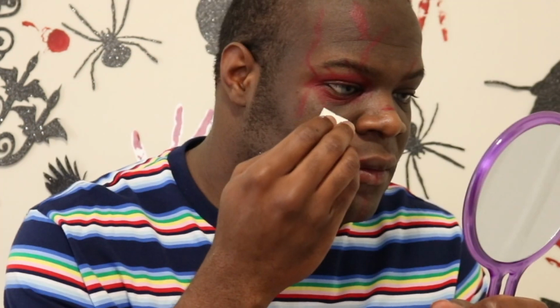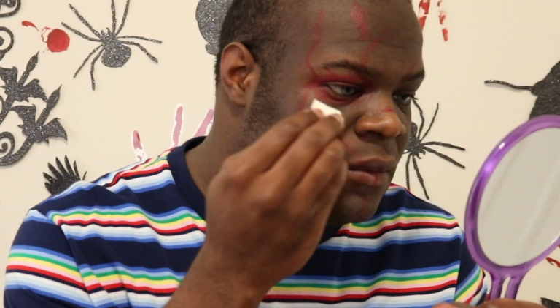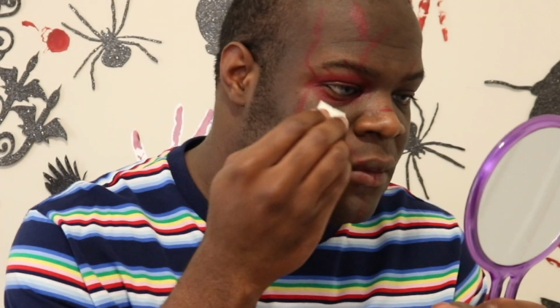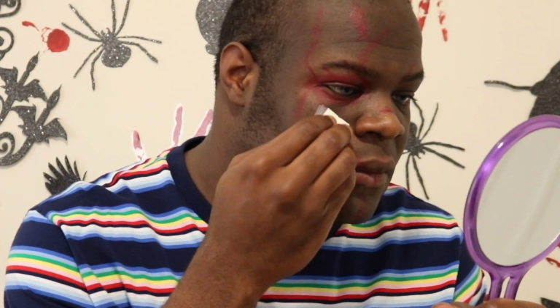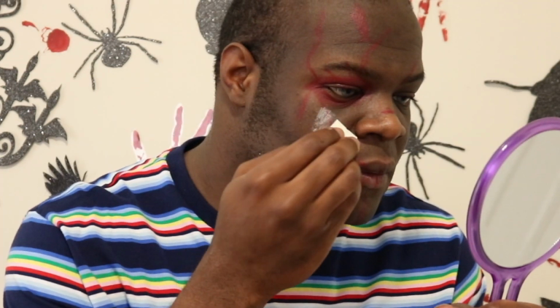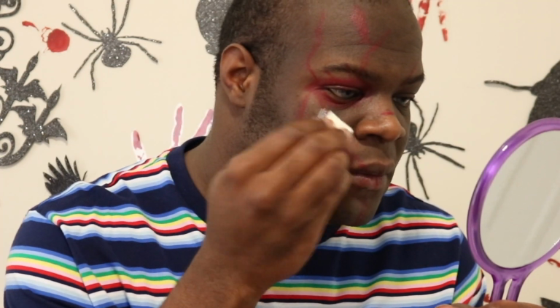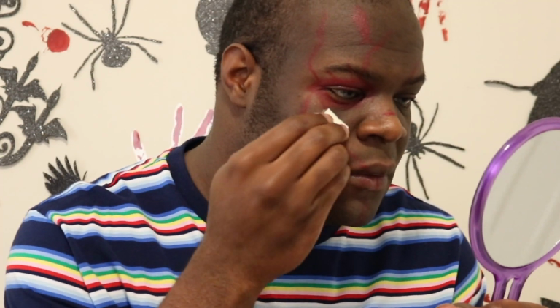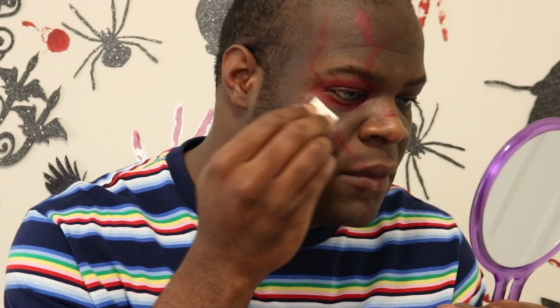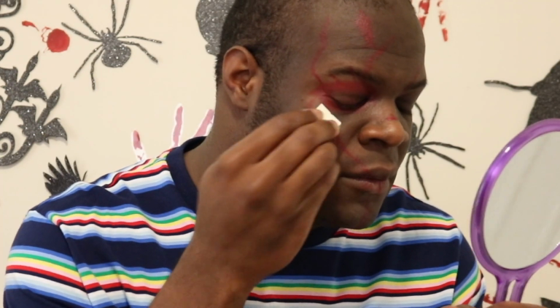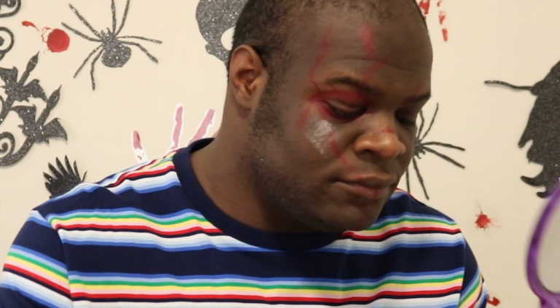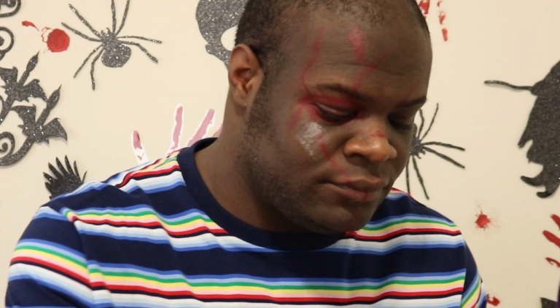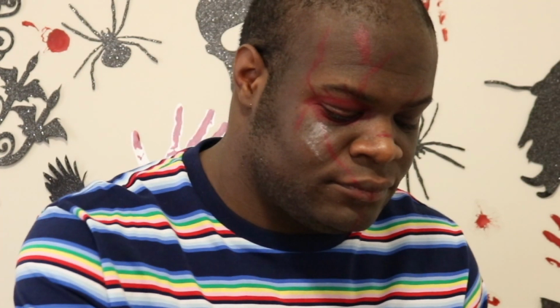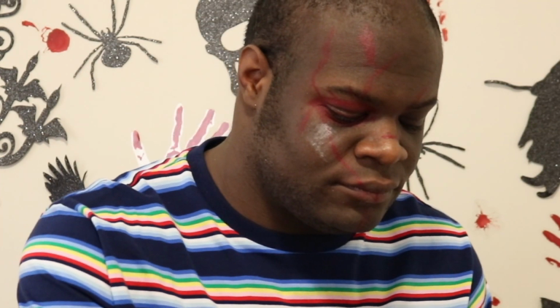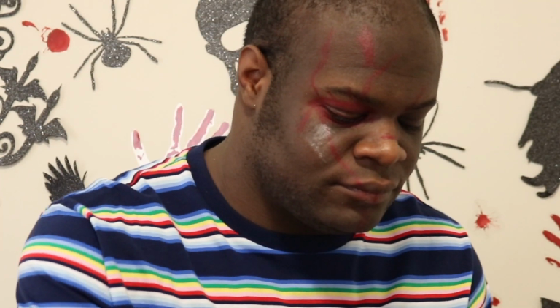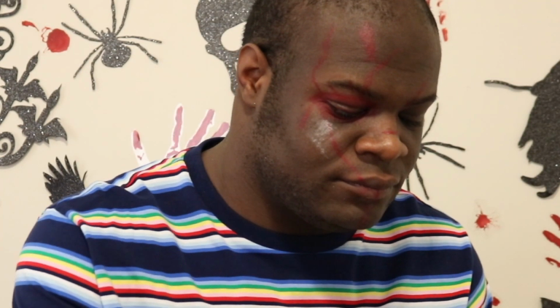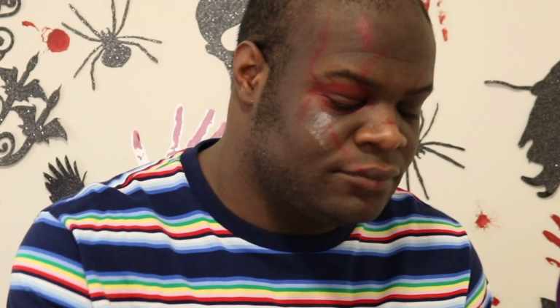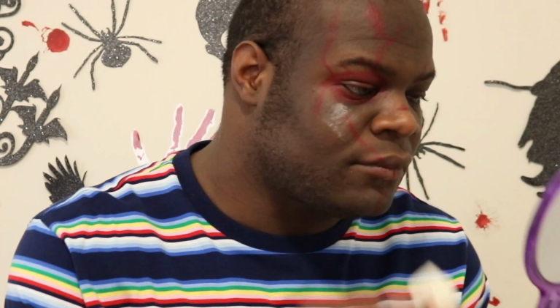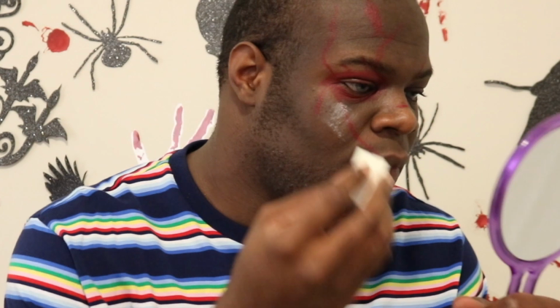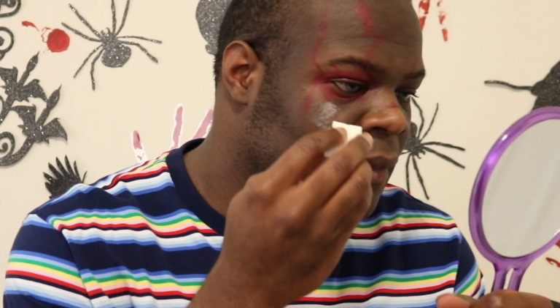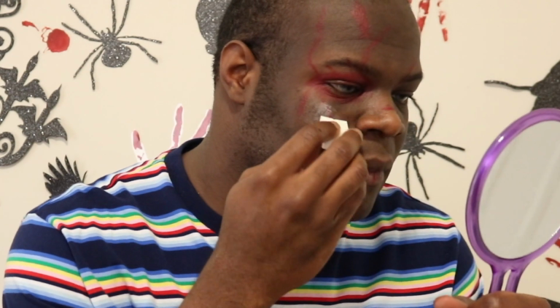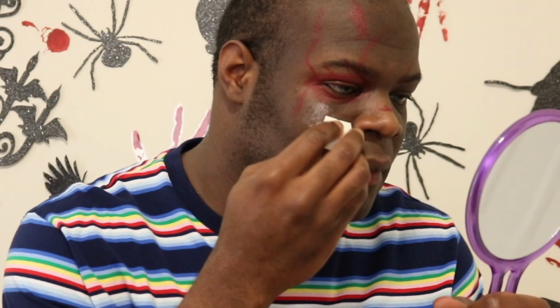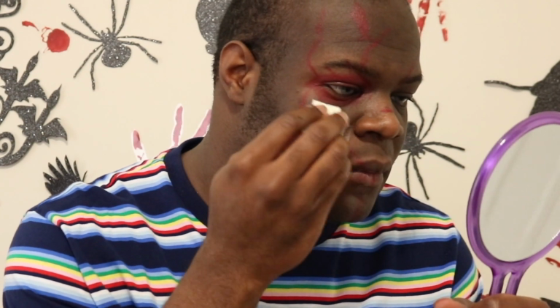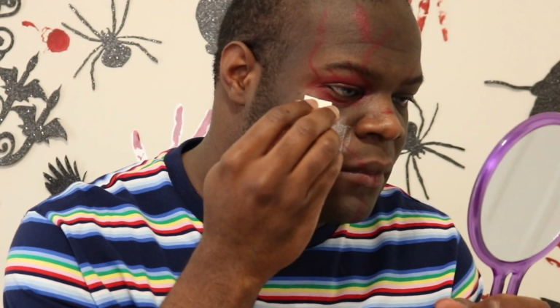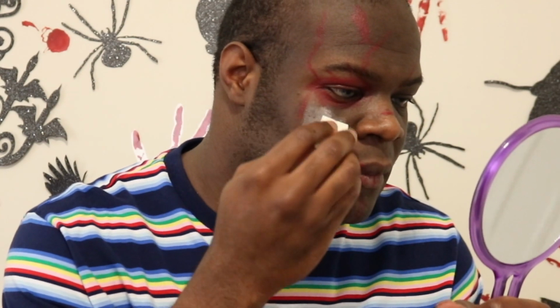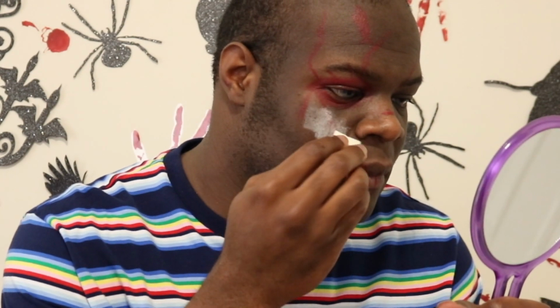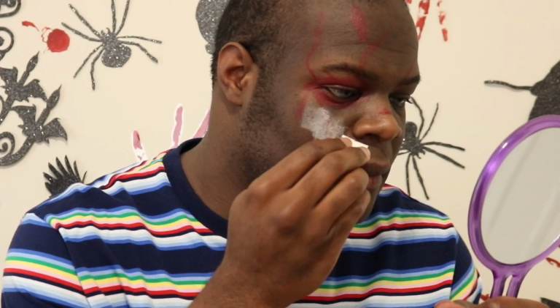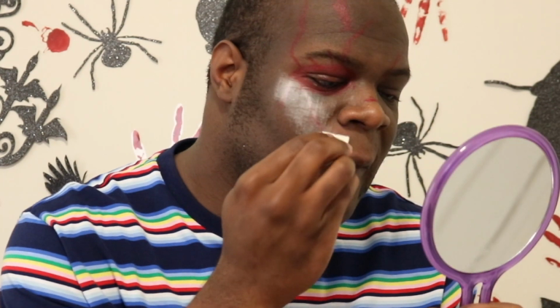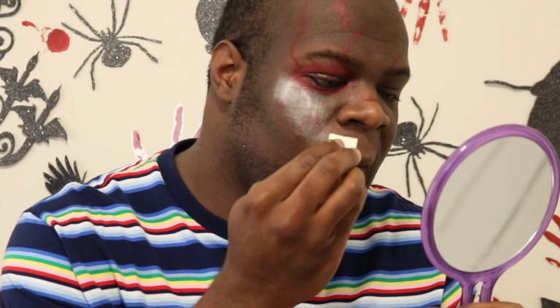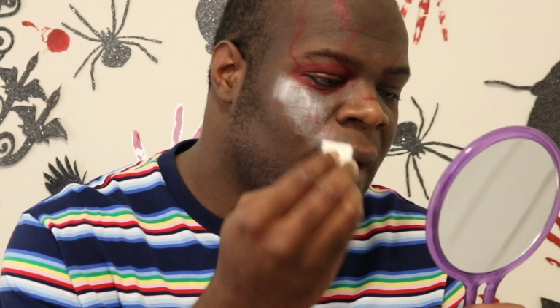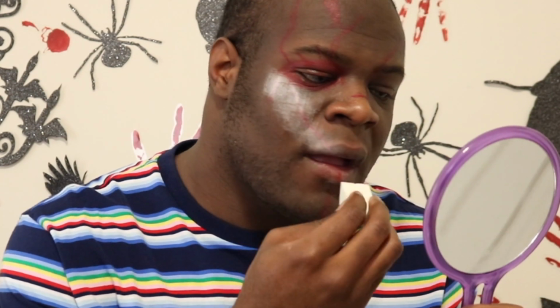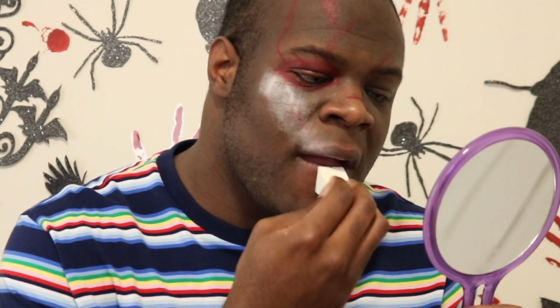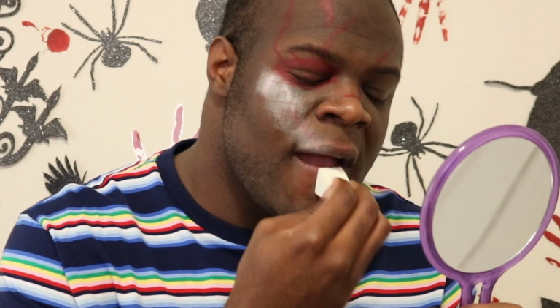Now I'm going in with some Ben Nye setting powder and I'm just setting the paint so it doesn't smudge when I add on another layer of paint afterwards.